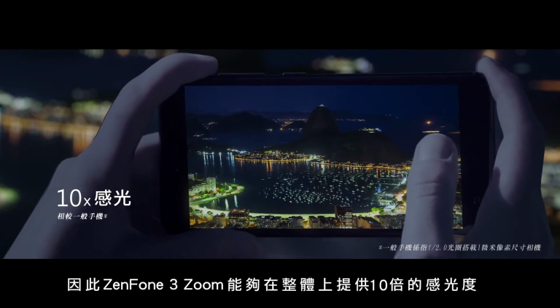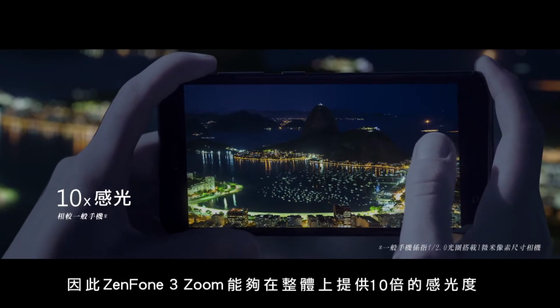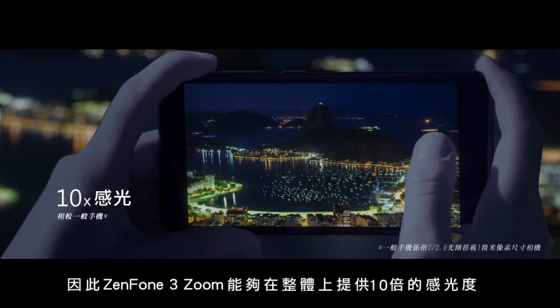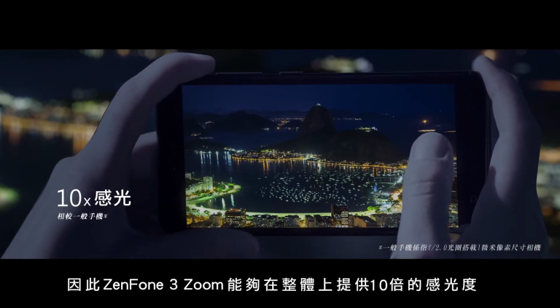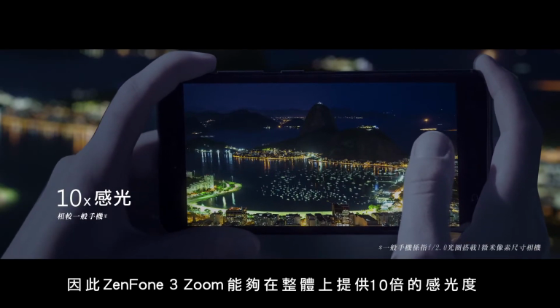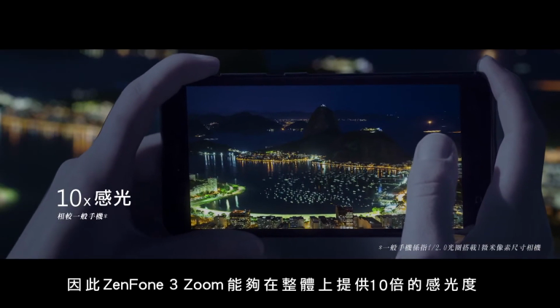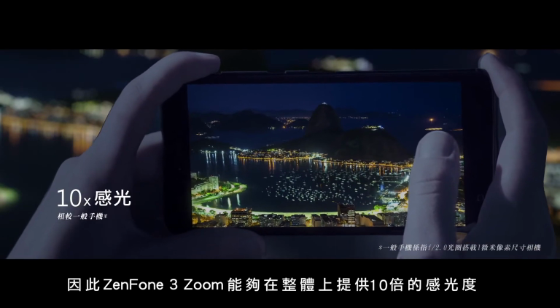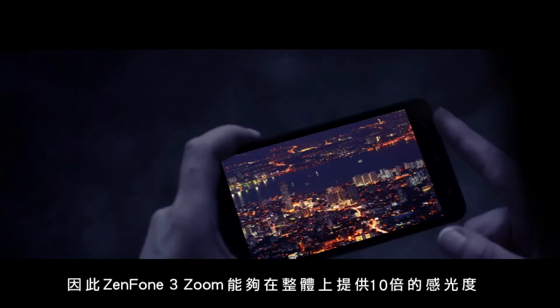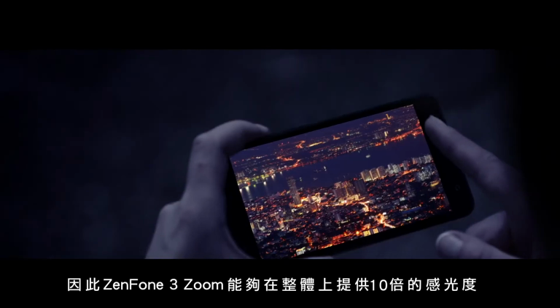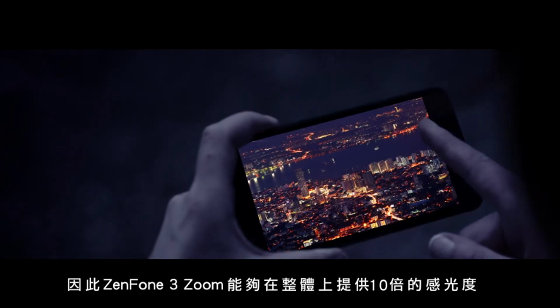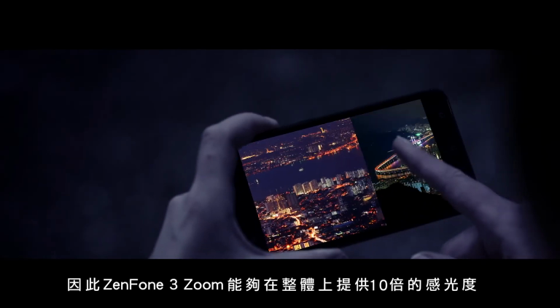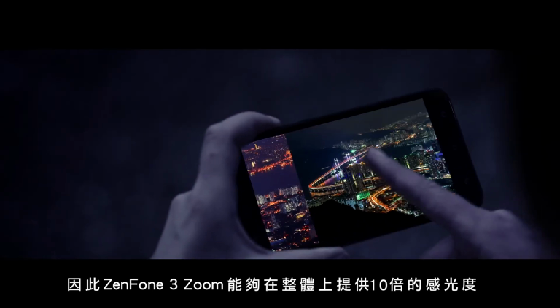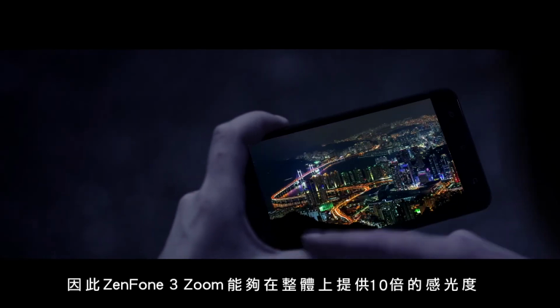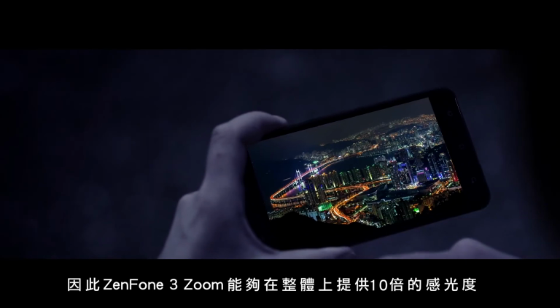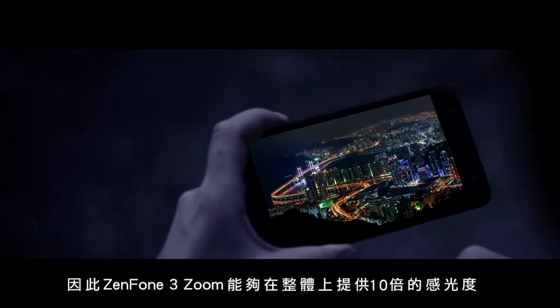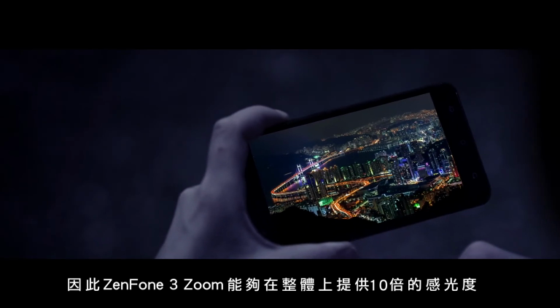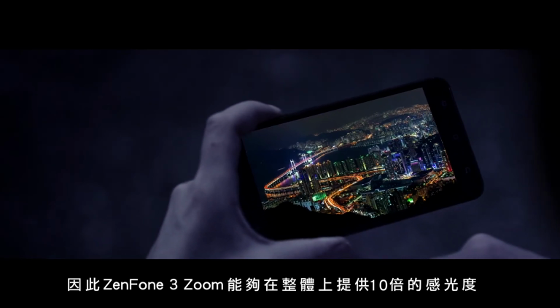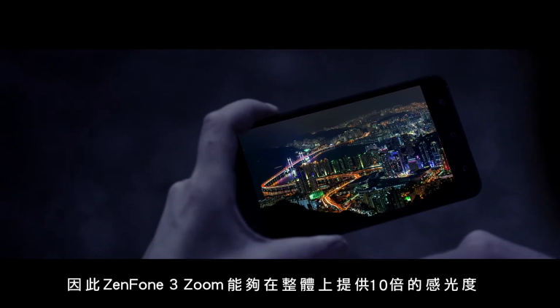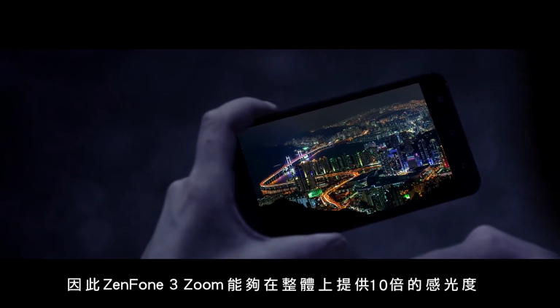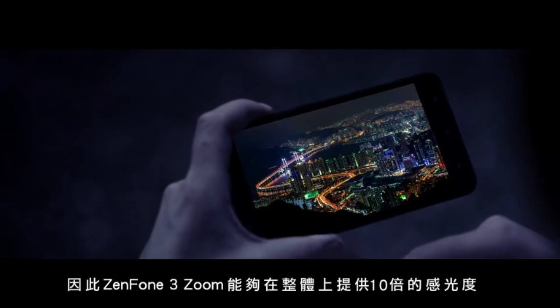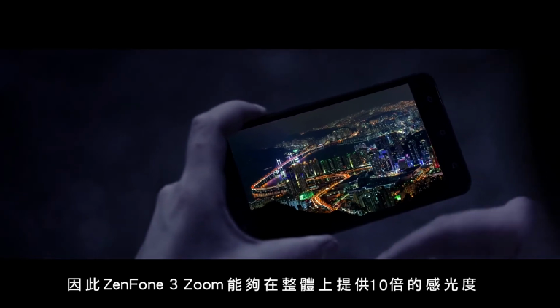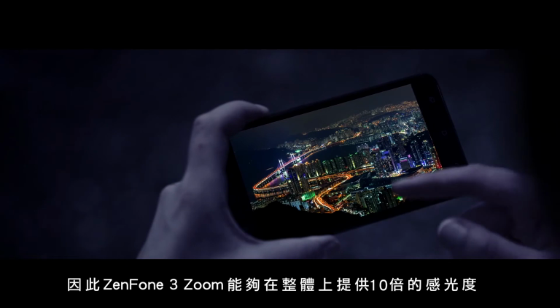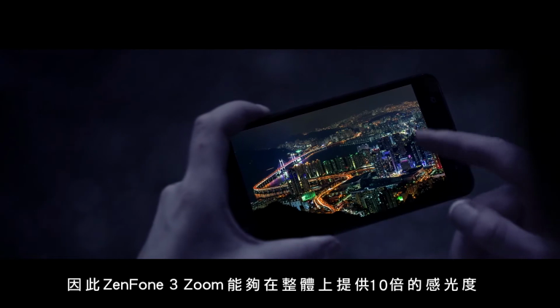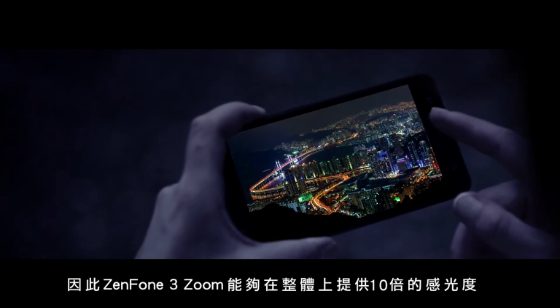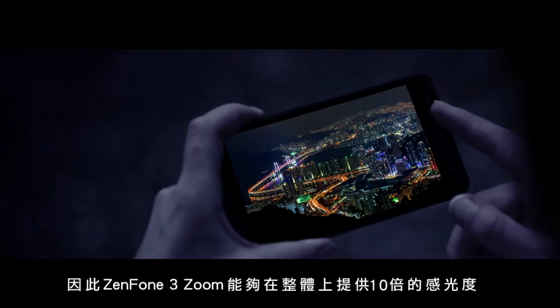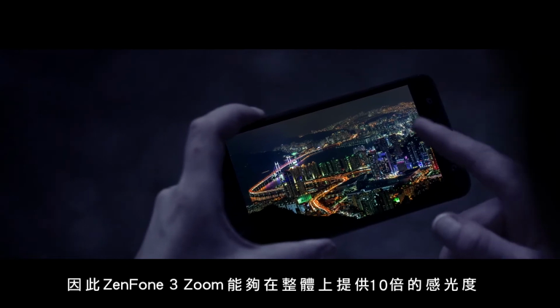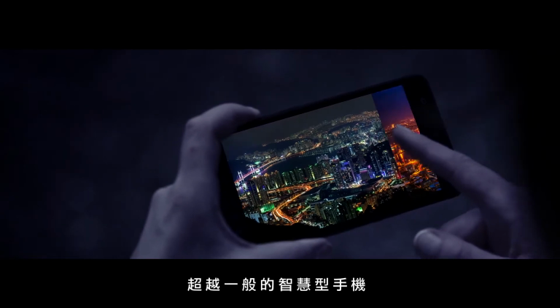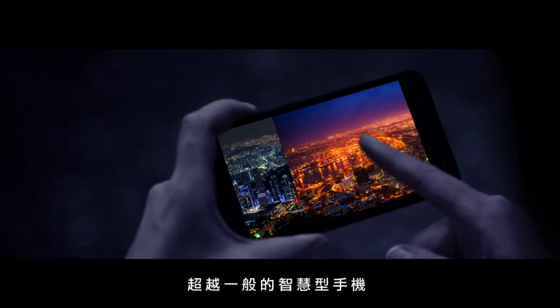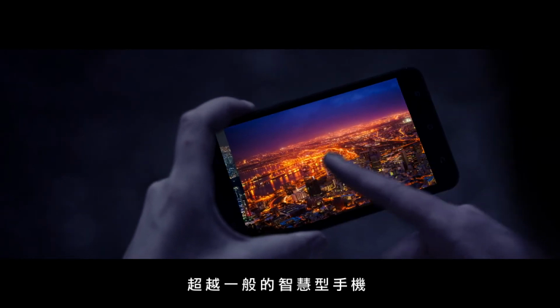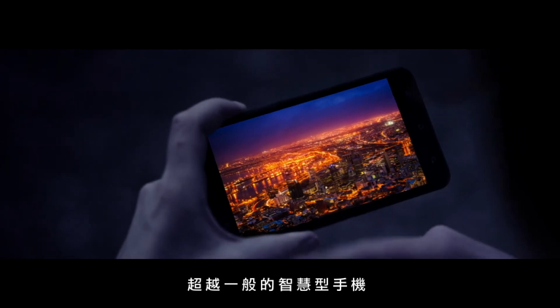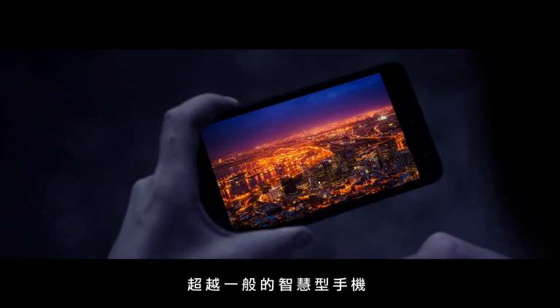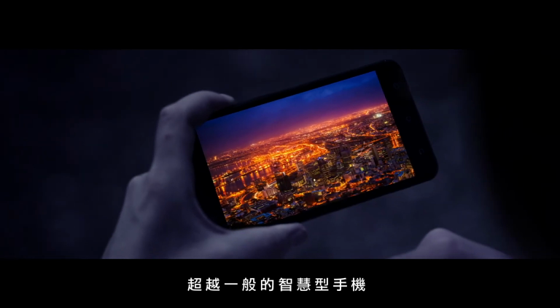So altogether, the Zenfone 3 Zoom is able to provide 10 times more light sensitivity than average smartphones, making it really a camera that sees everything in the dark.